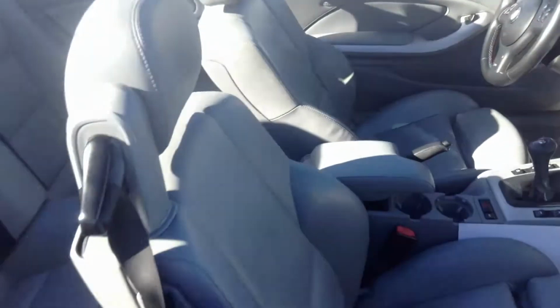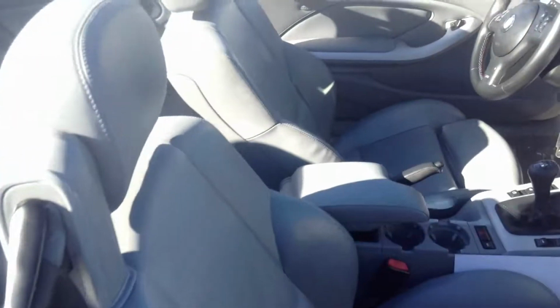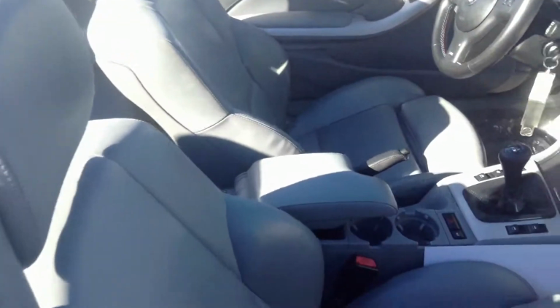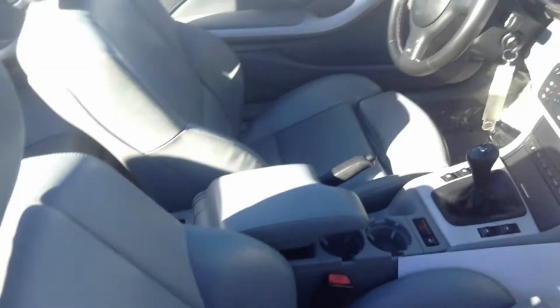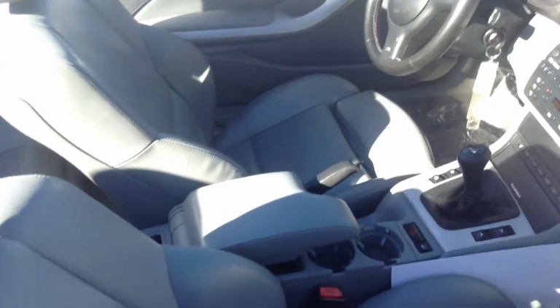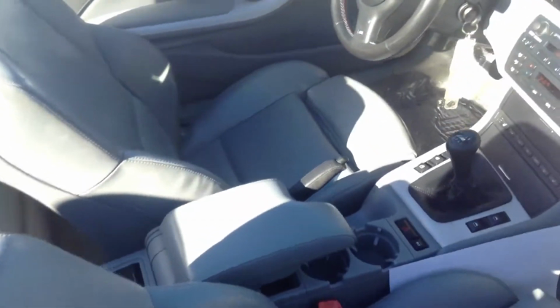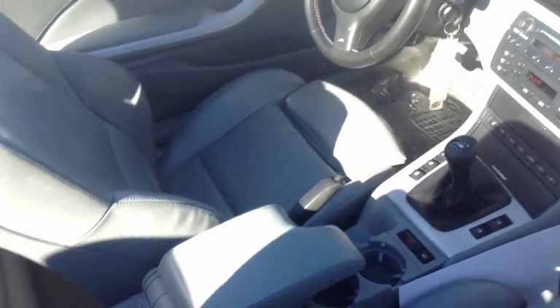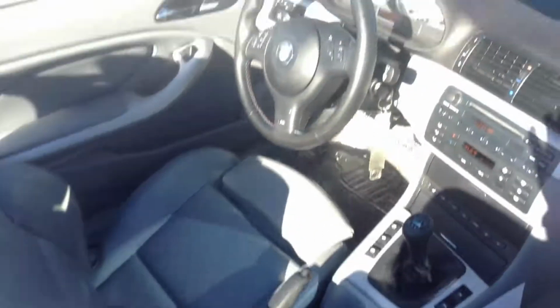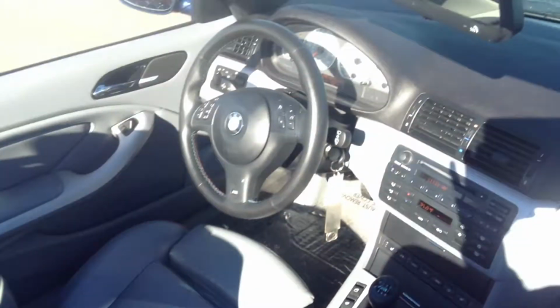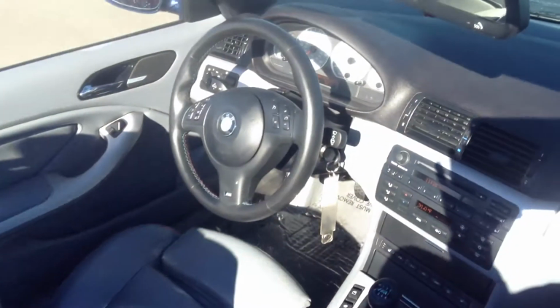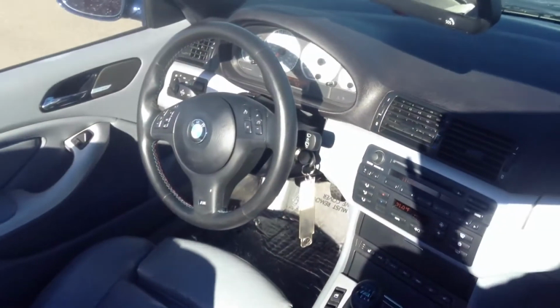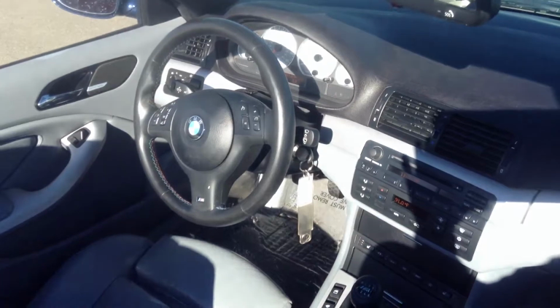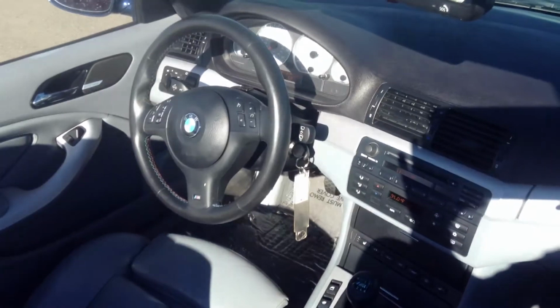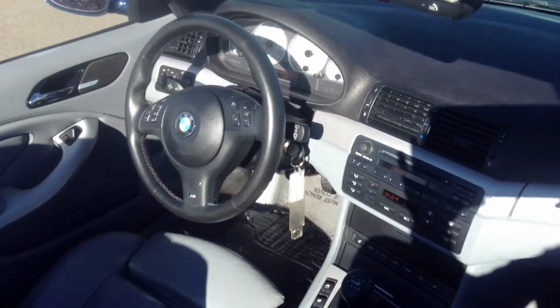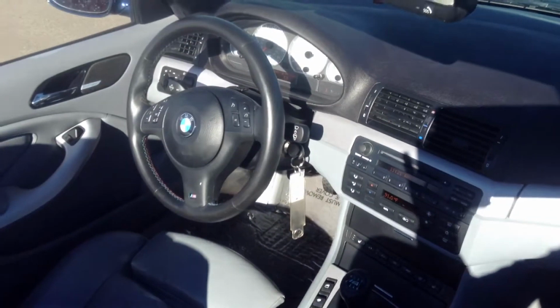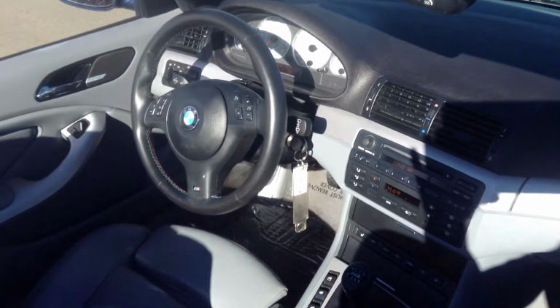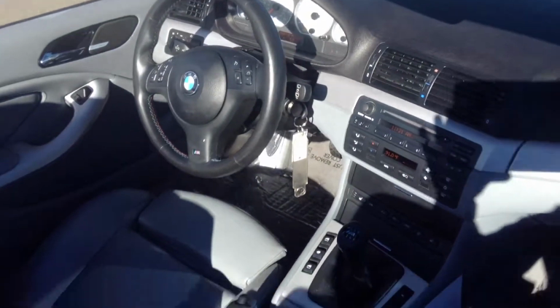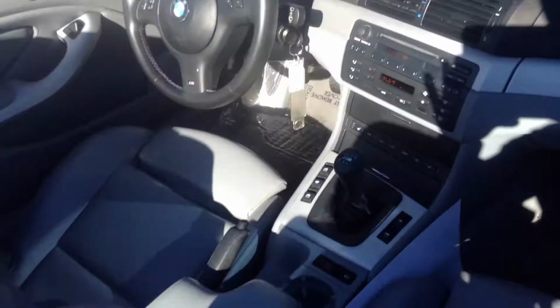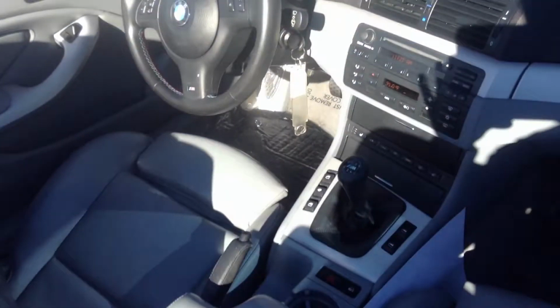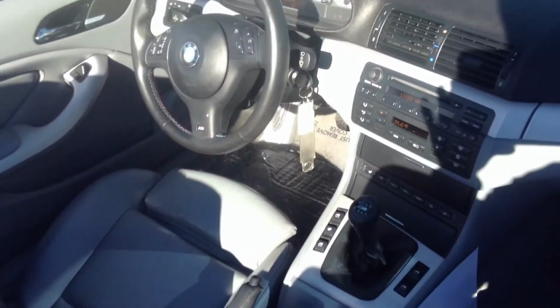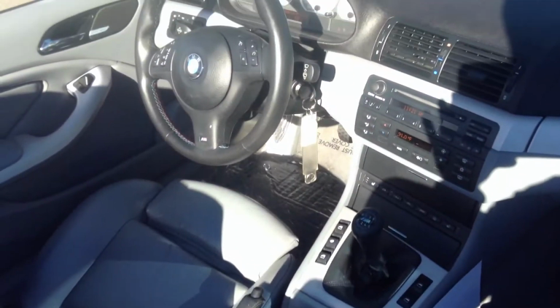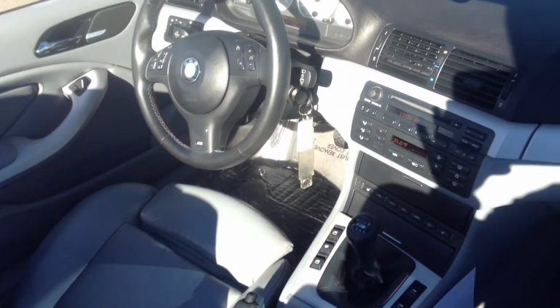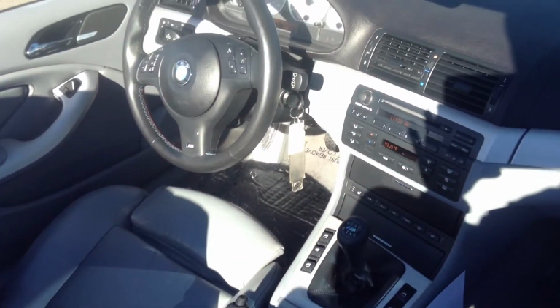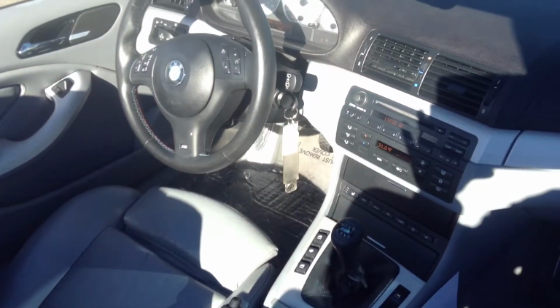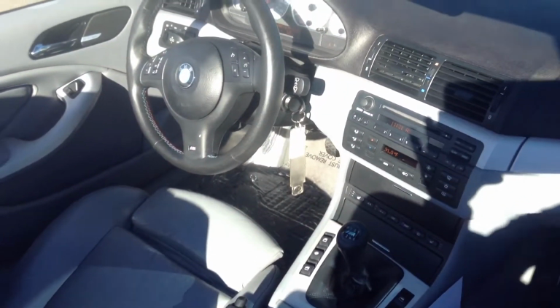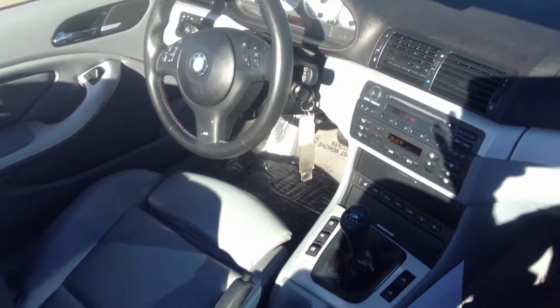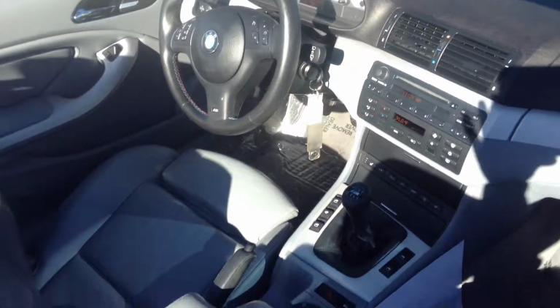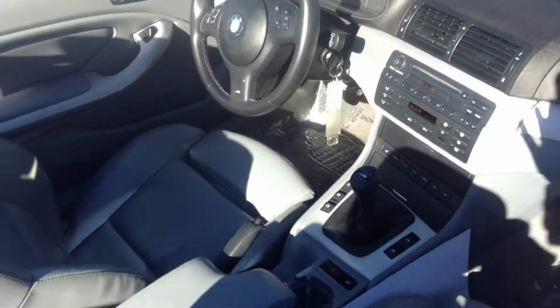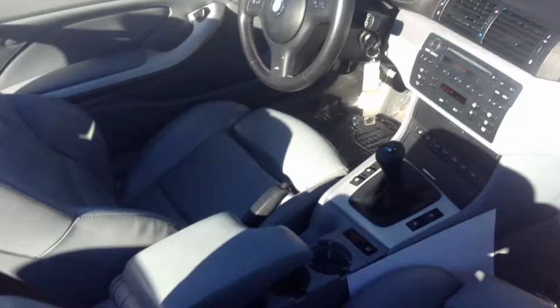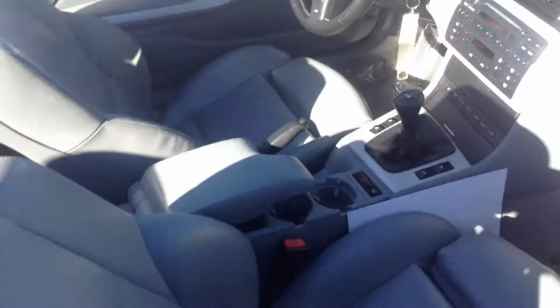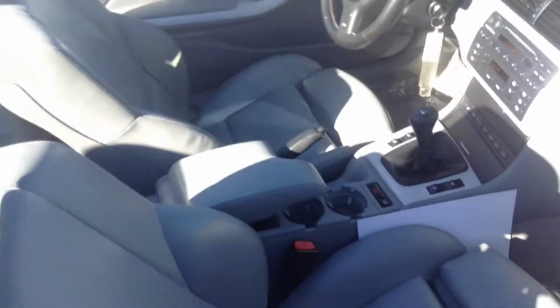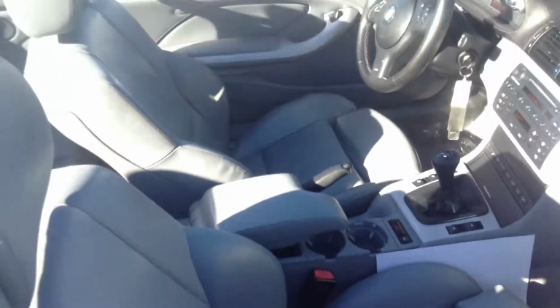Interiors, the gray interior looks pretty nice. About 68,000 miles on the vehicle.